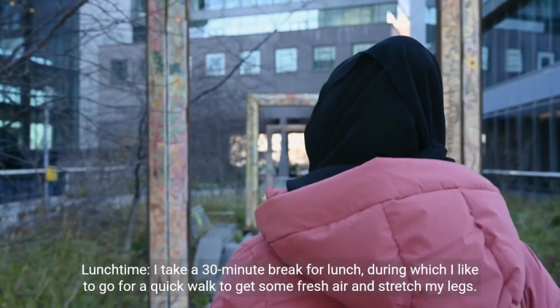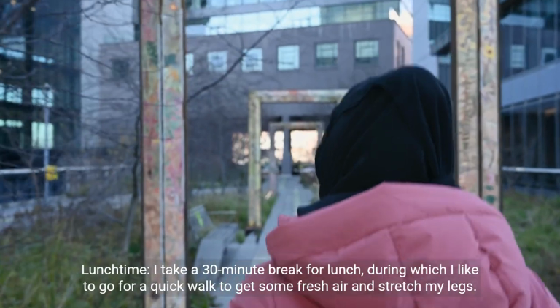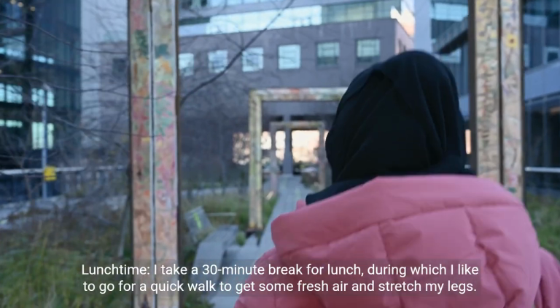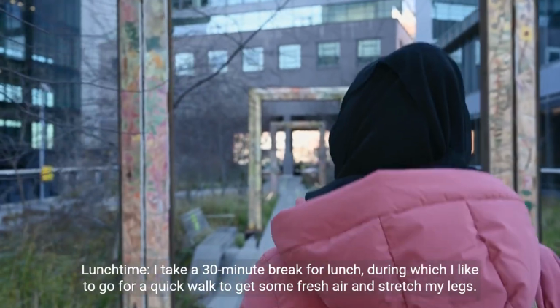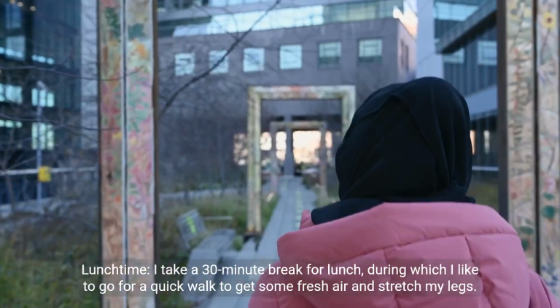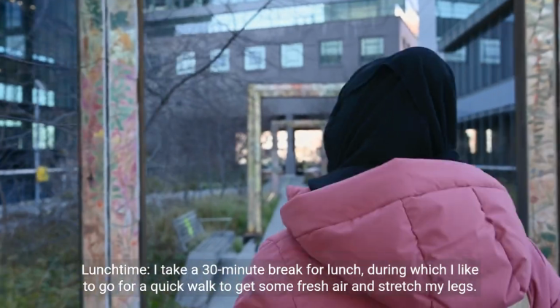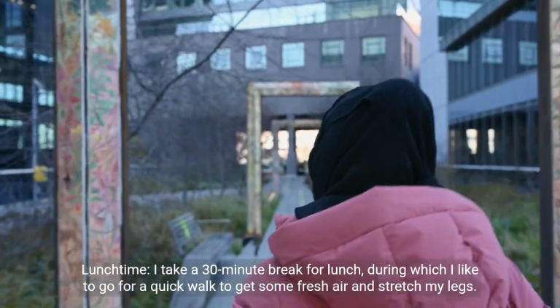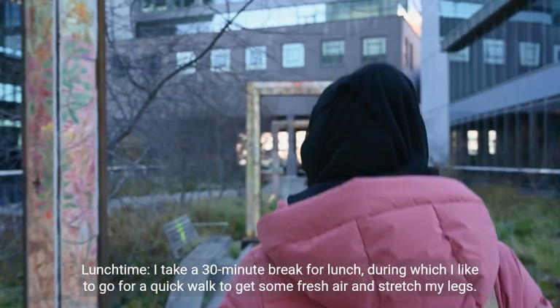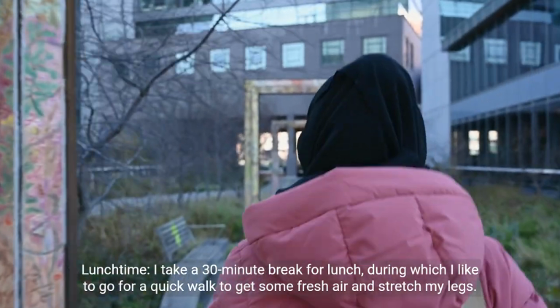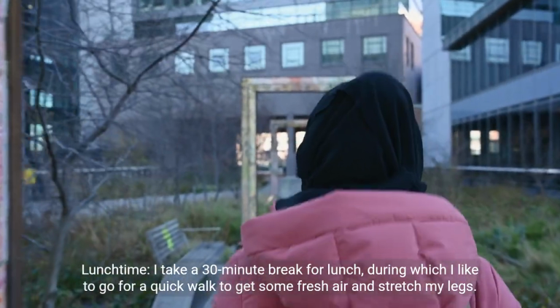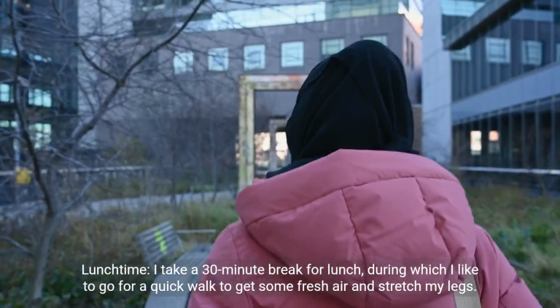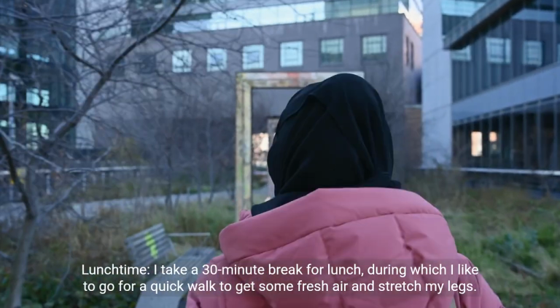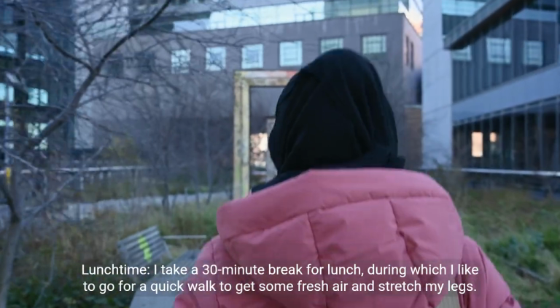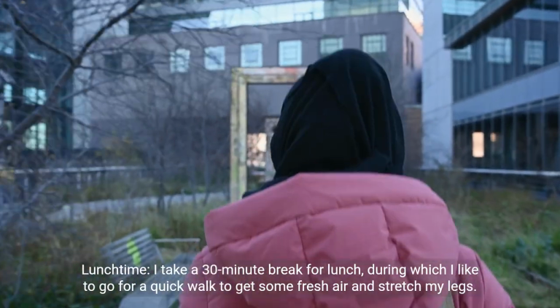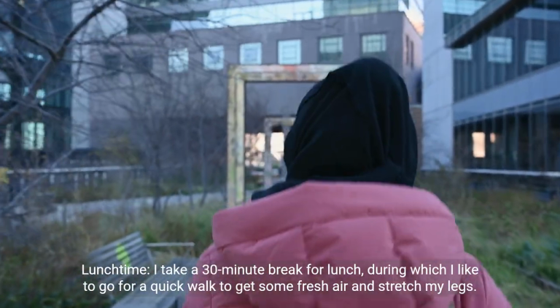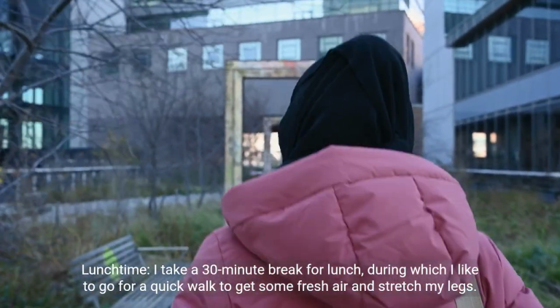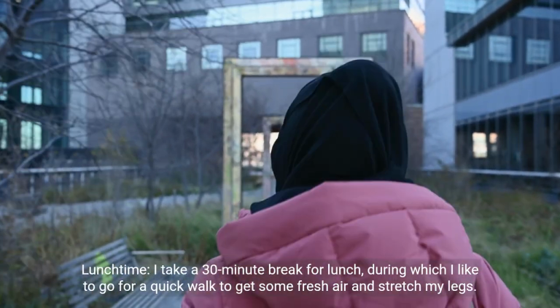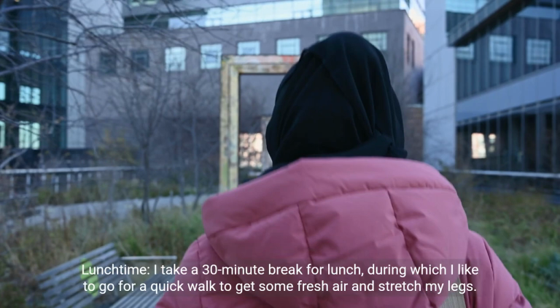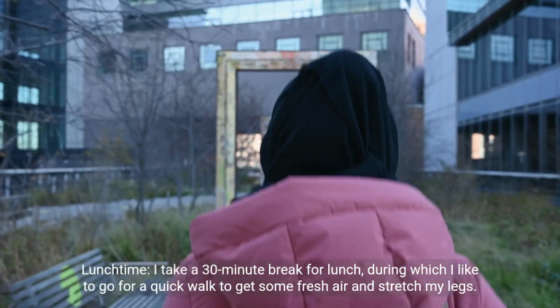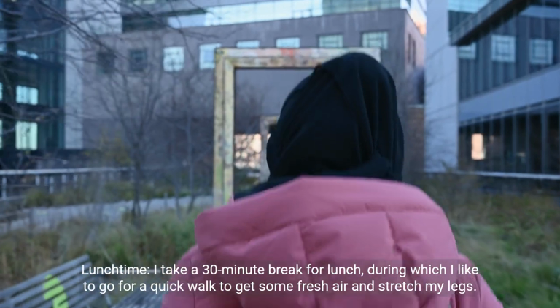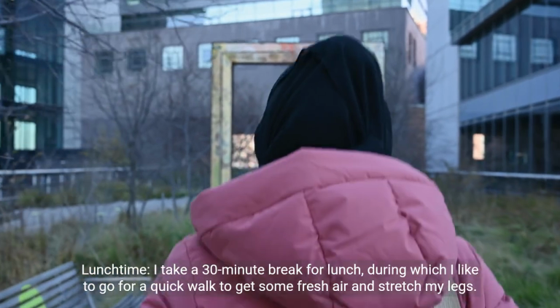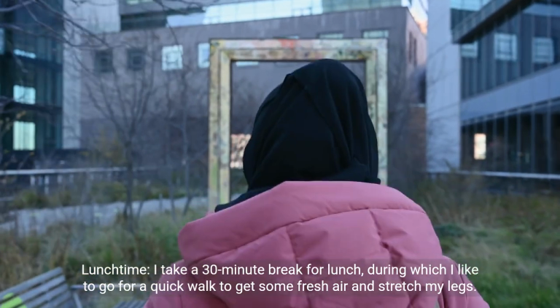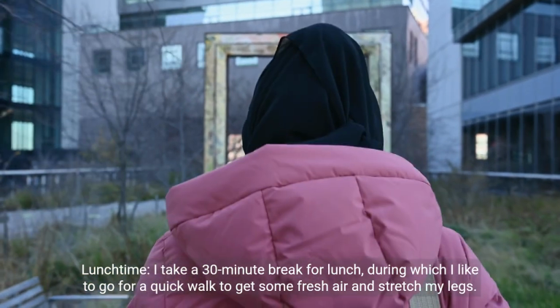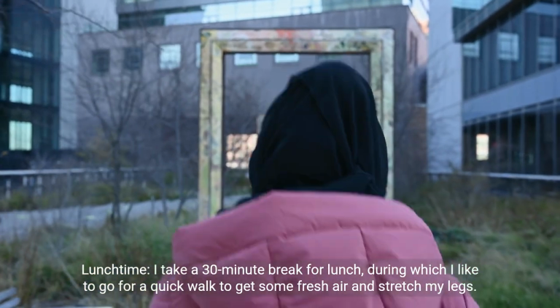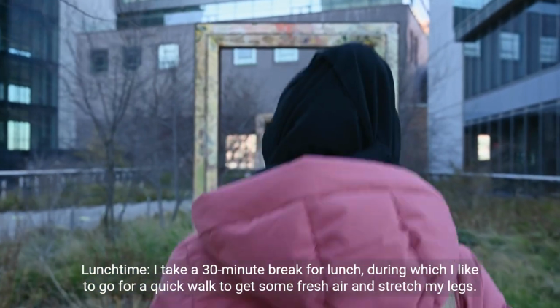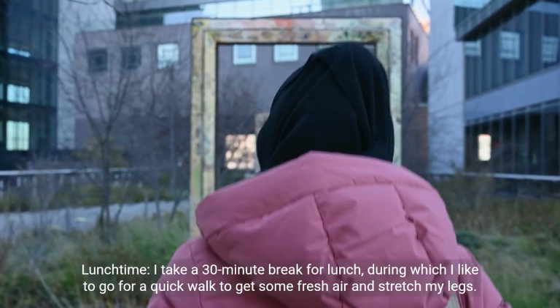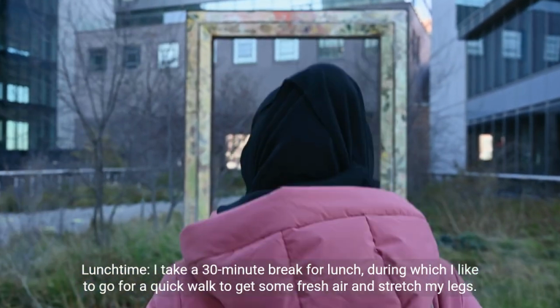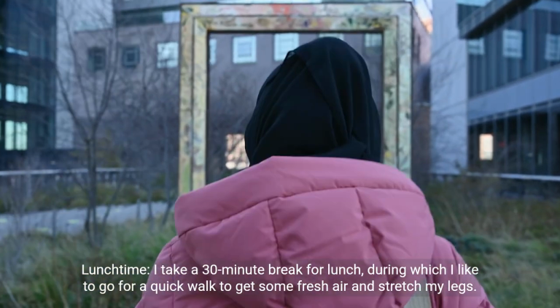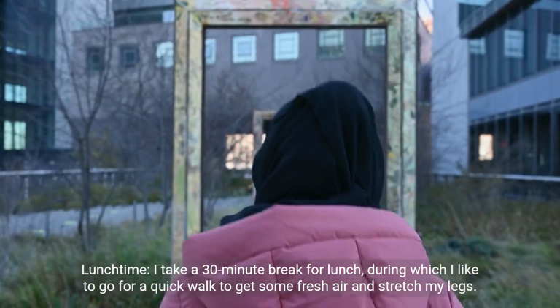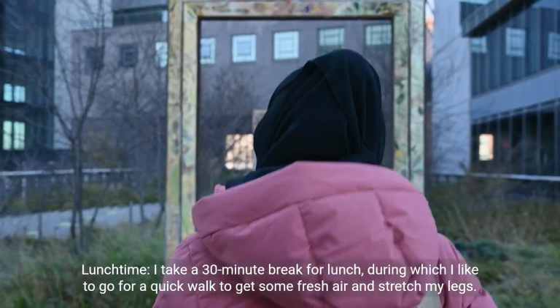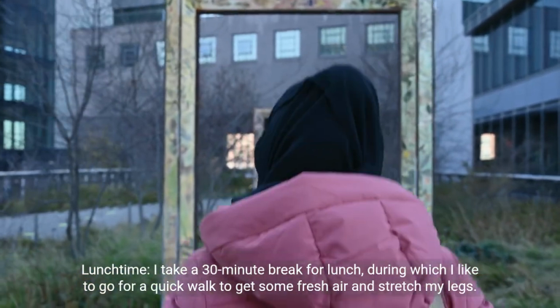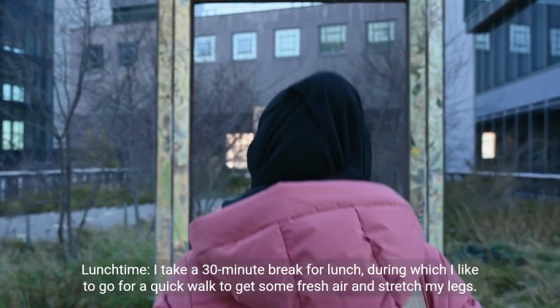Lunchtime. I take a 30-minute break for lunch, during which I like to go for a quick walk to get some fresh air and stretch my legs.